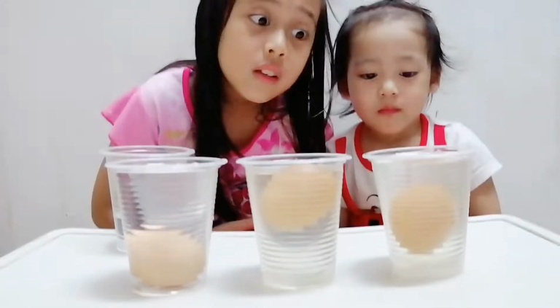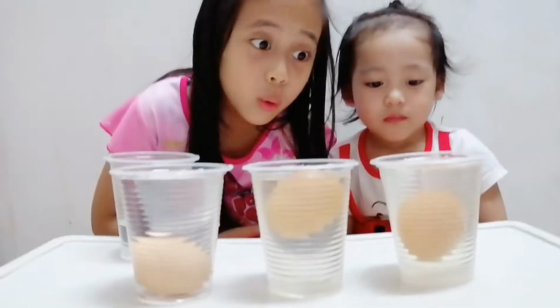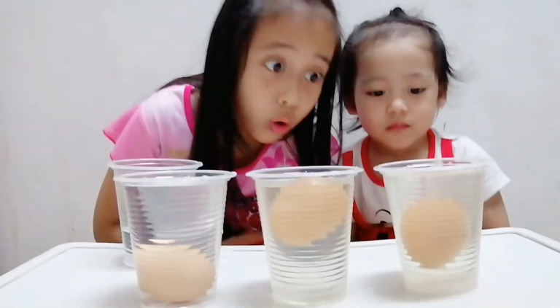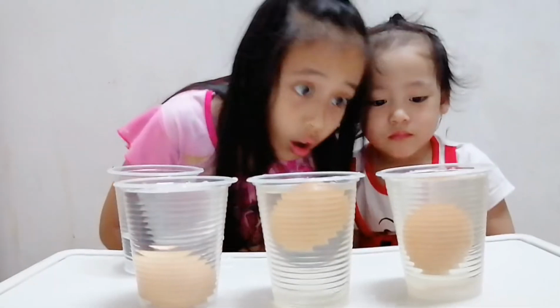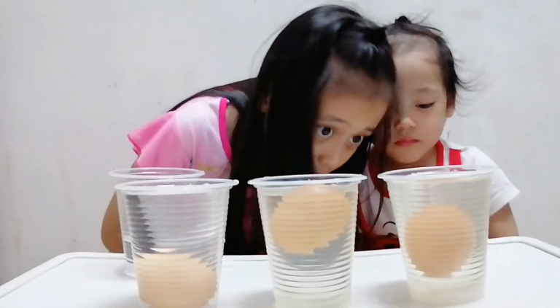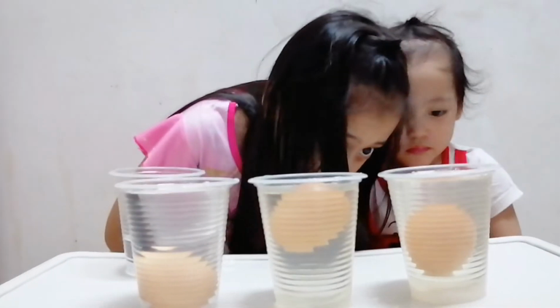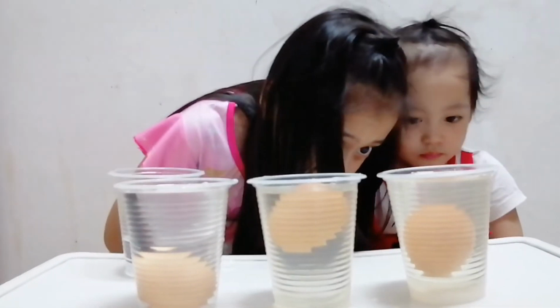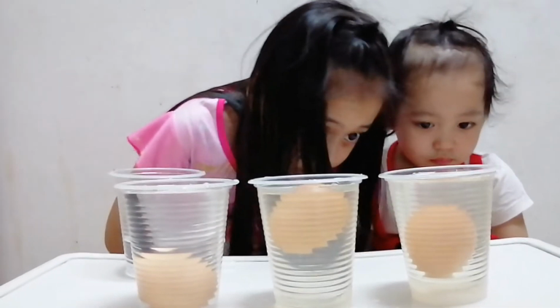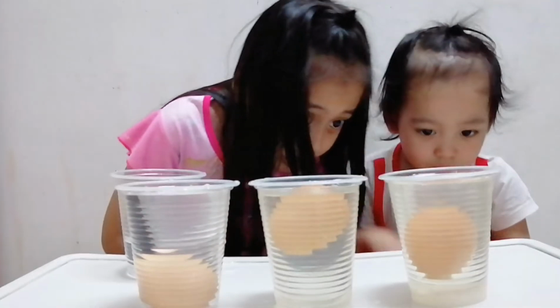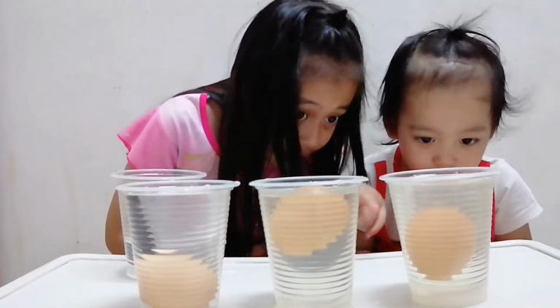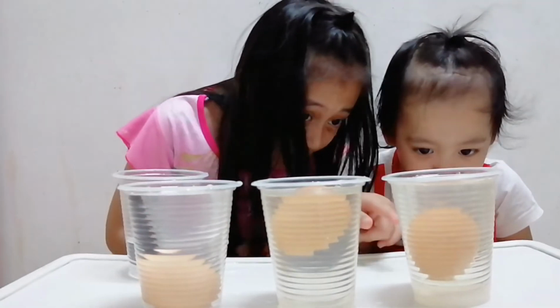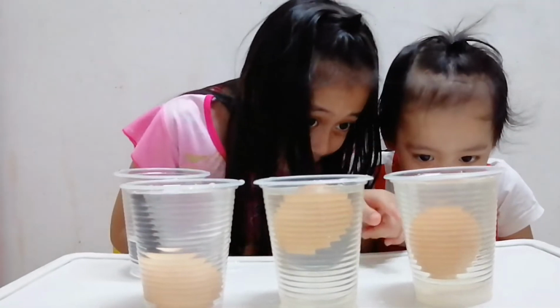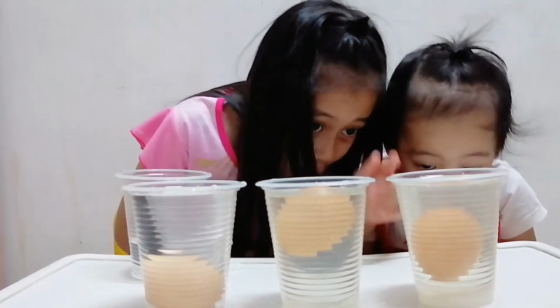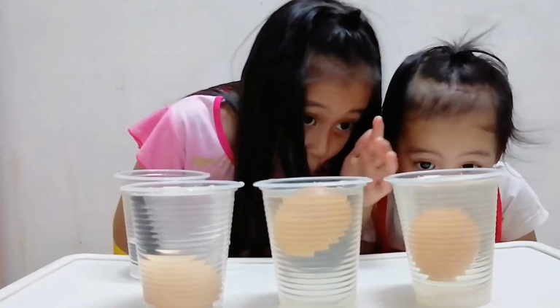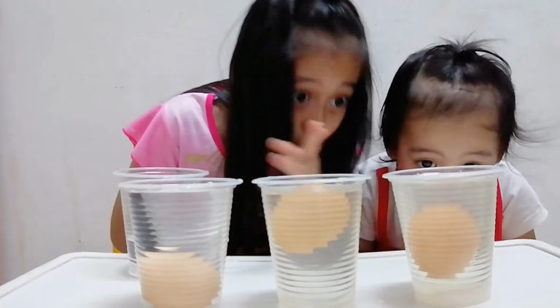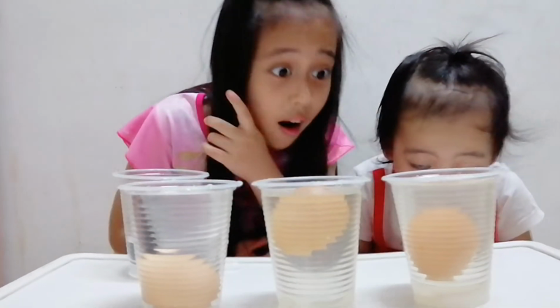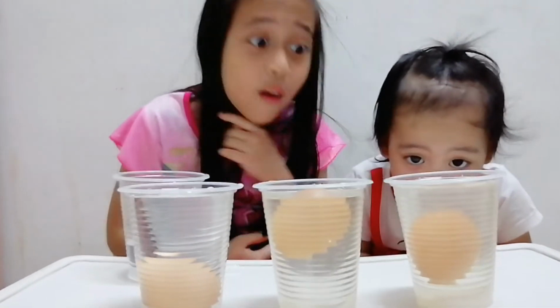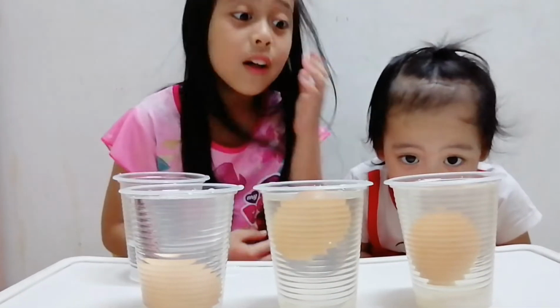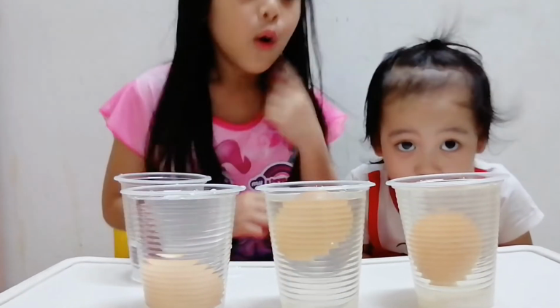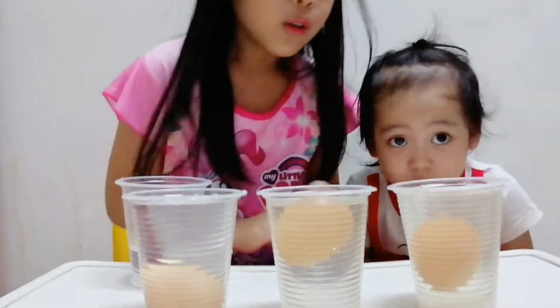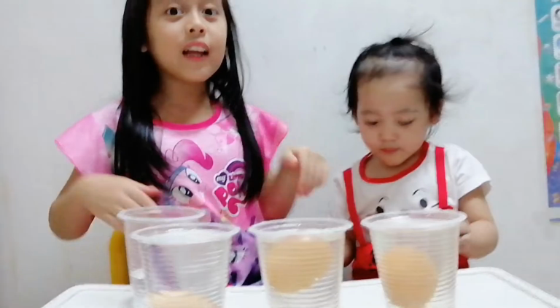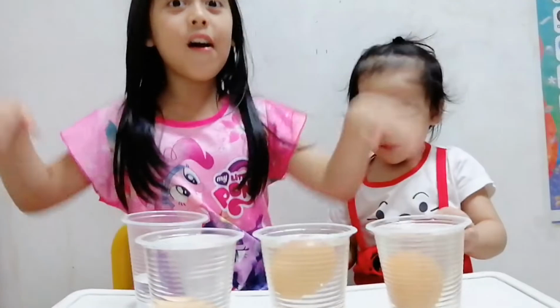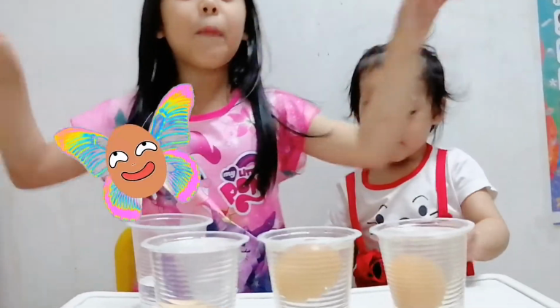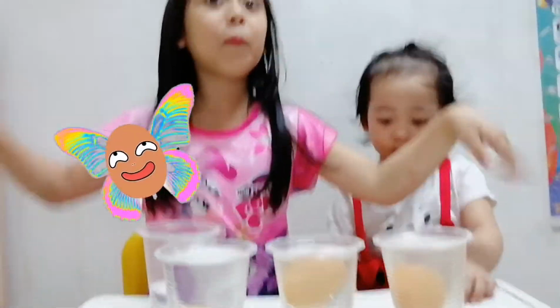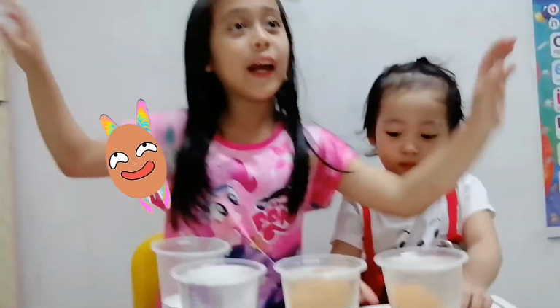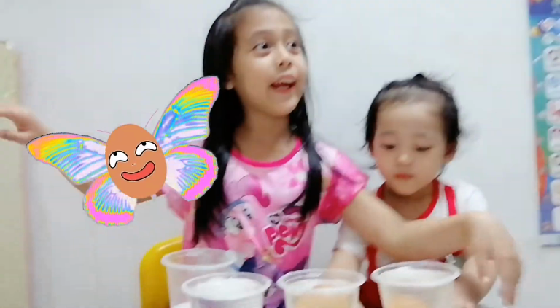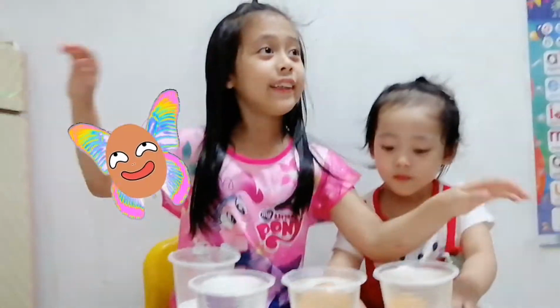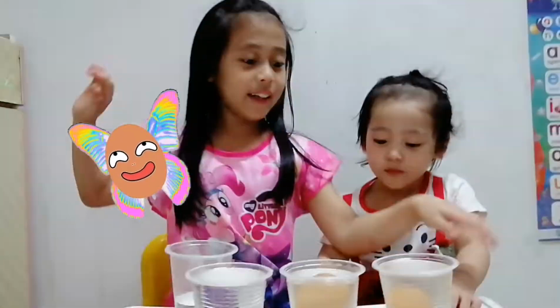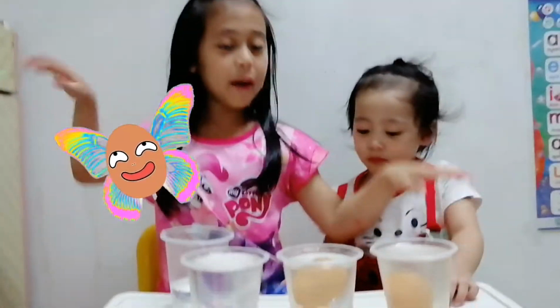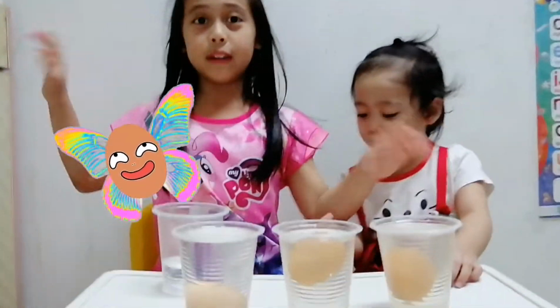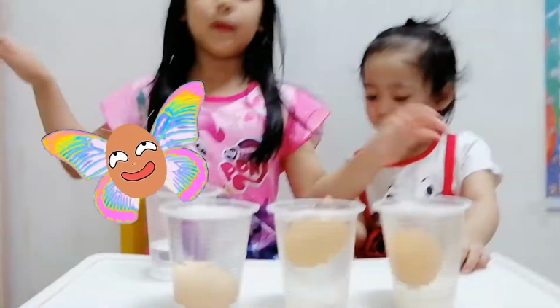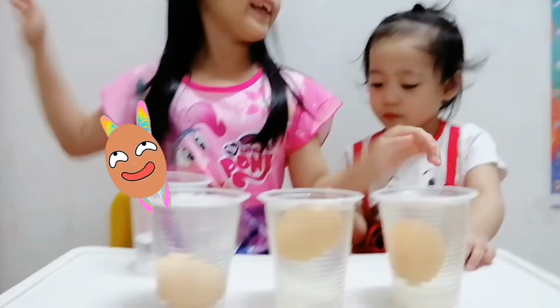Did you see that? Wow! Looks like a butterfly egg!